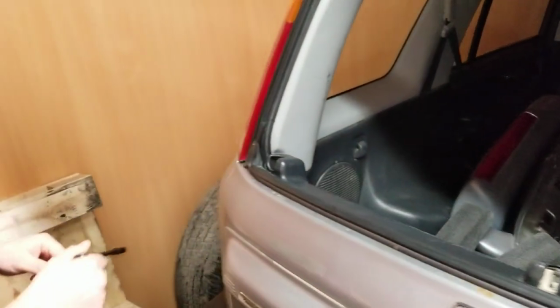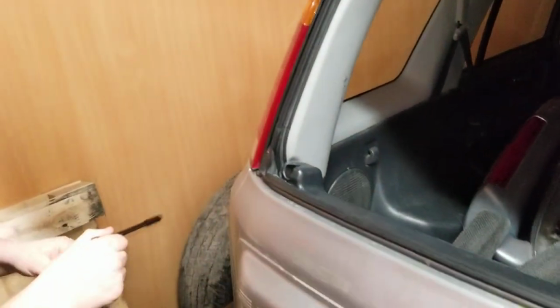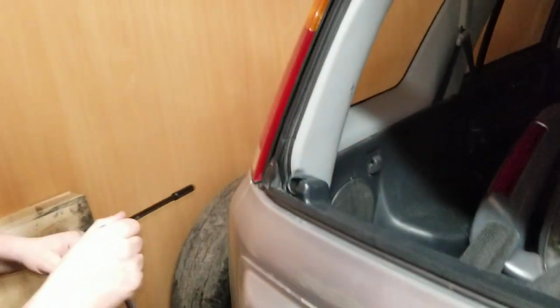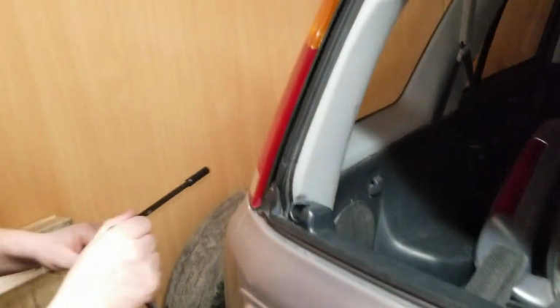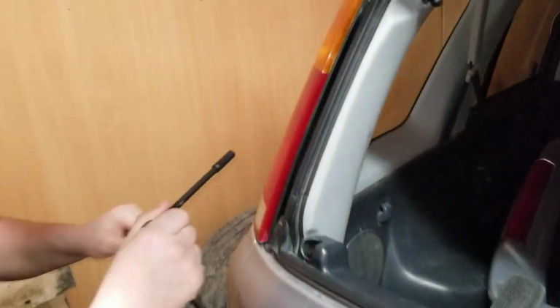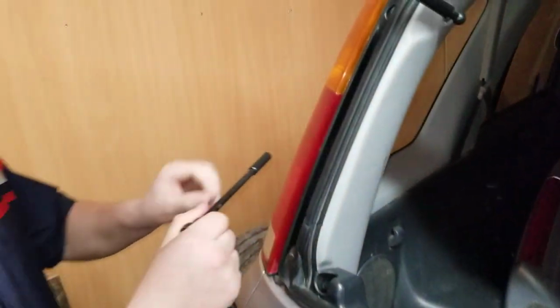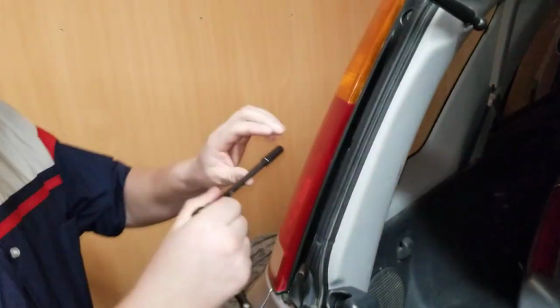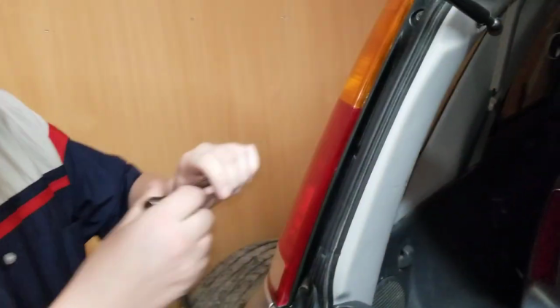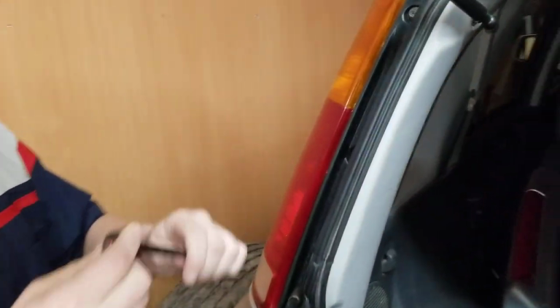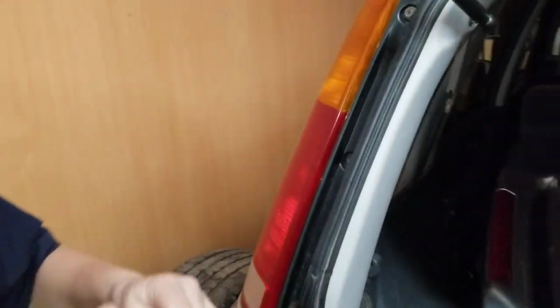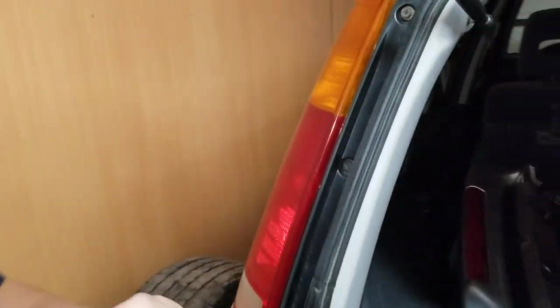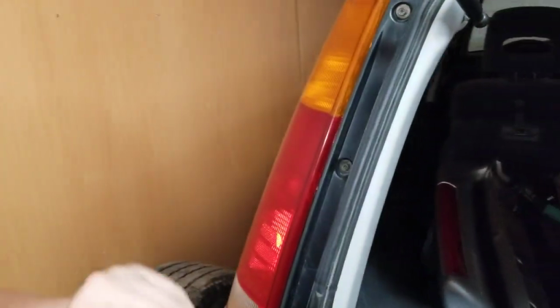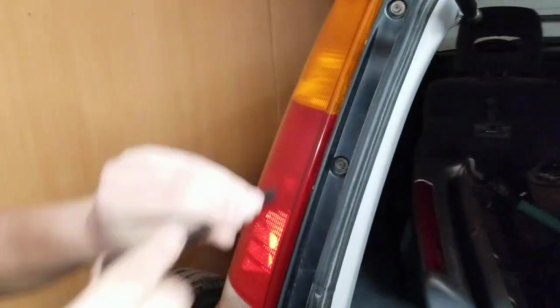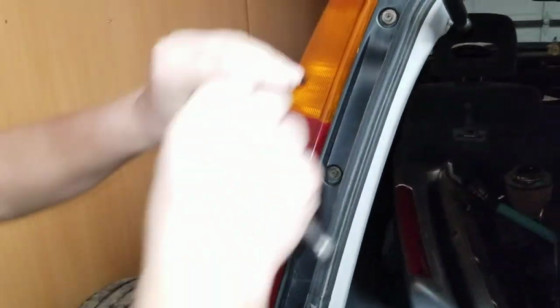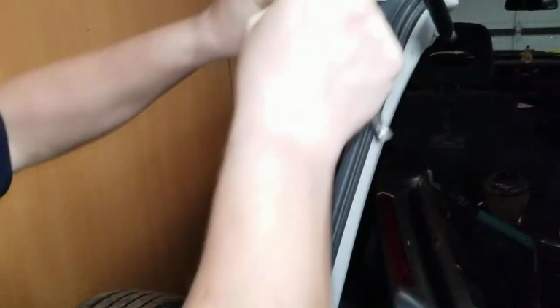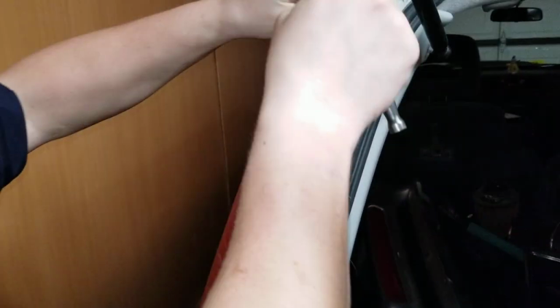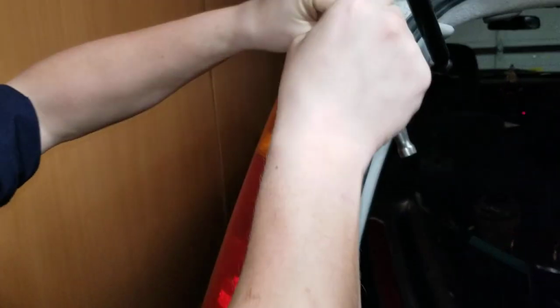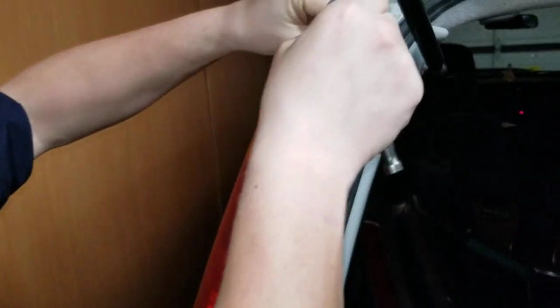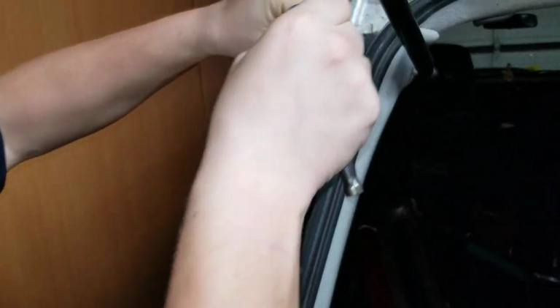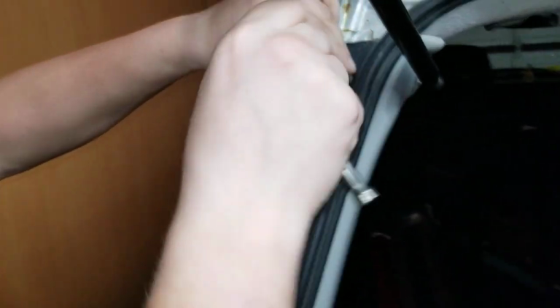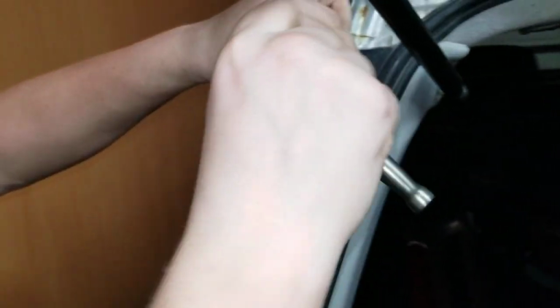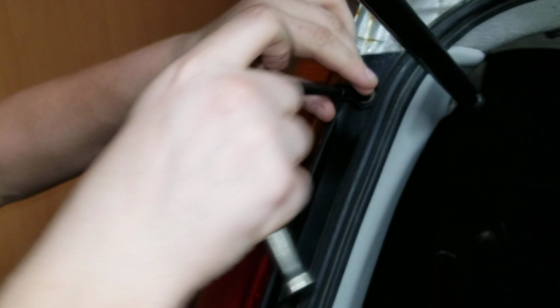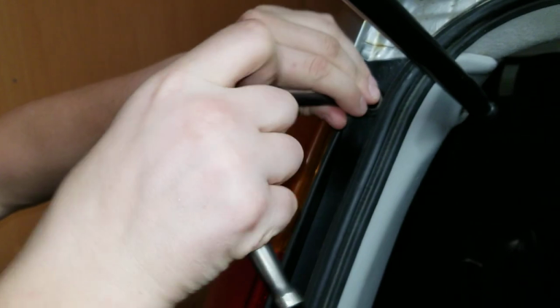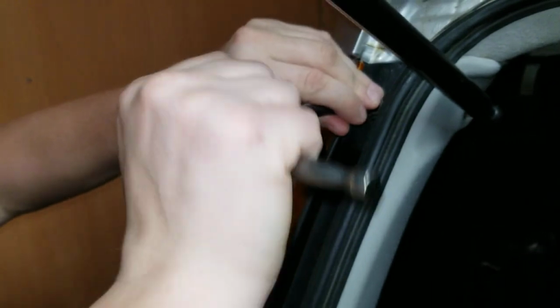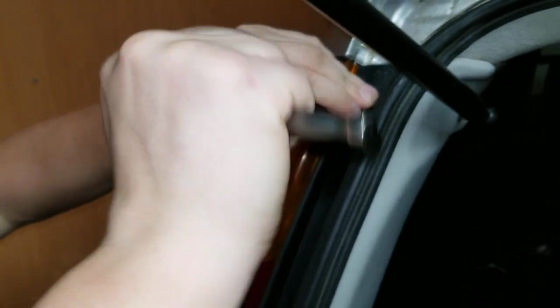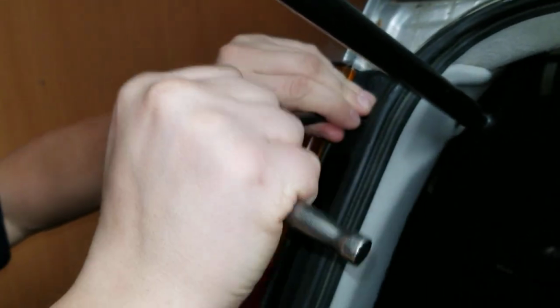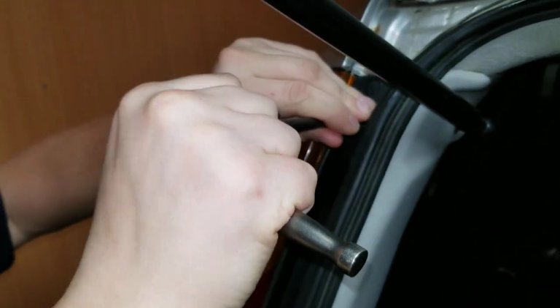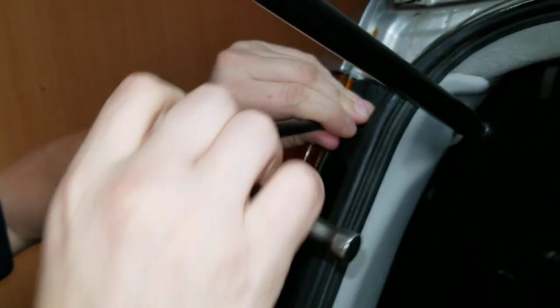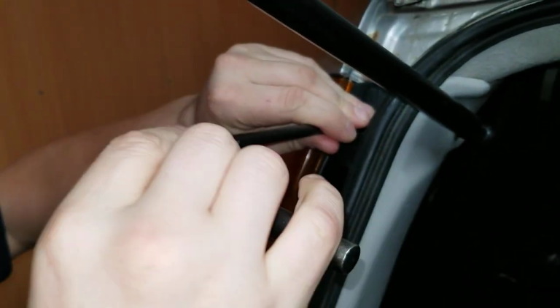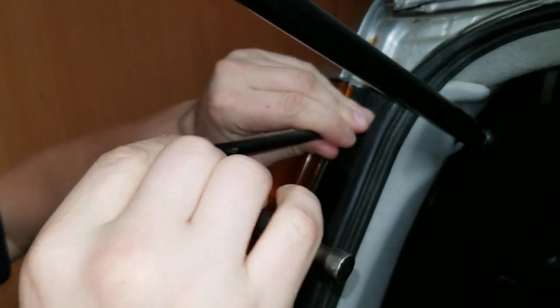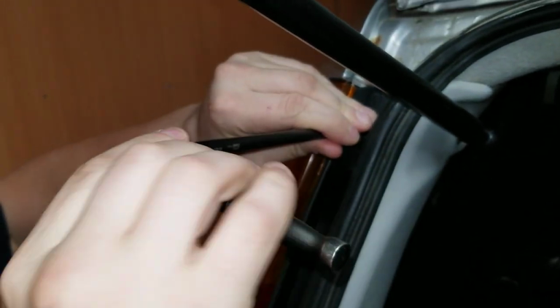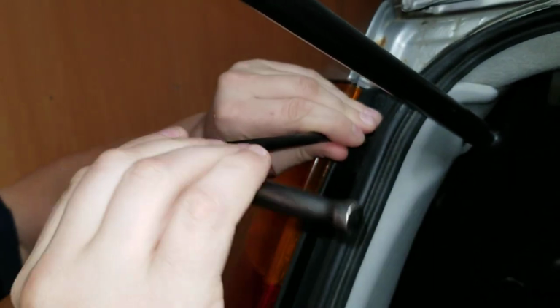Now this side we're going to do with the socket — oh, that's going the wrong way.